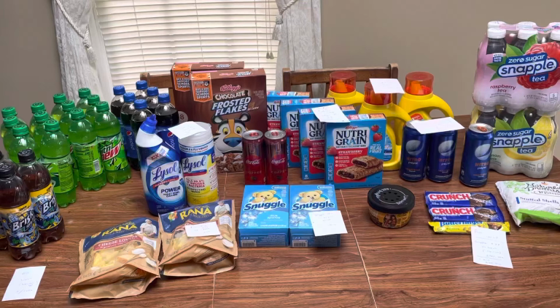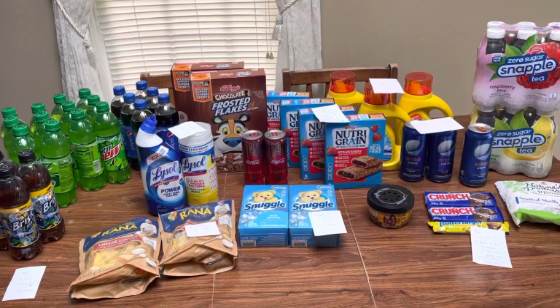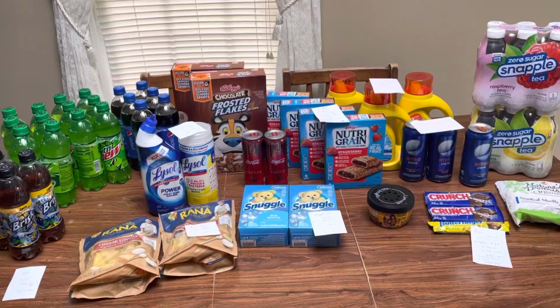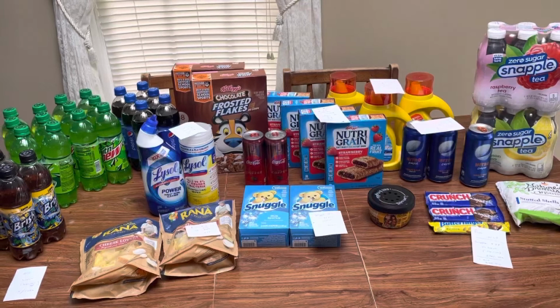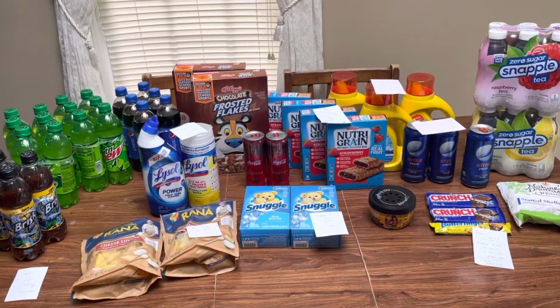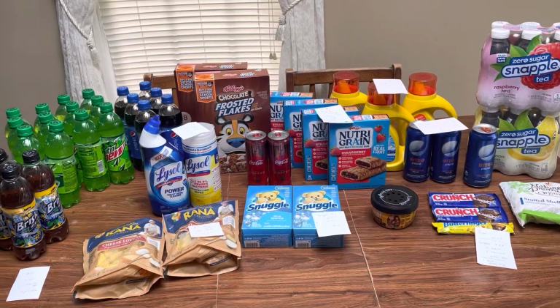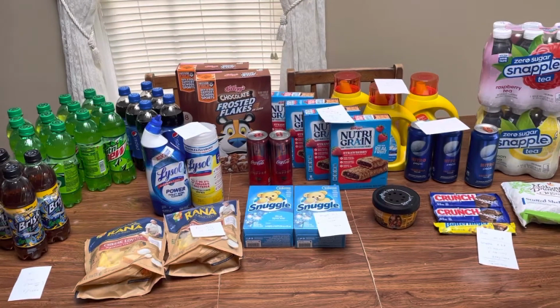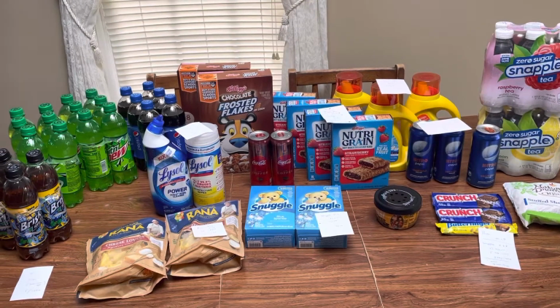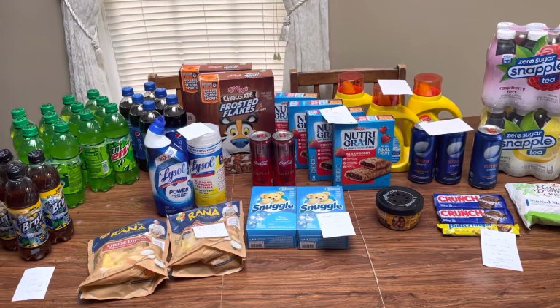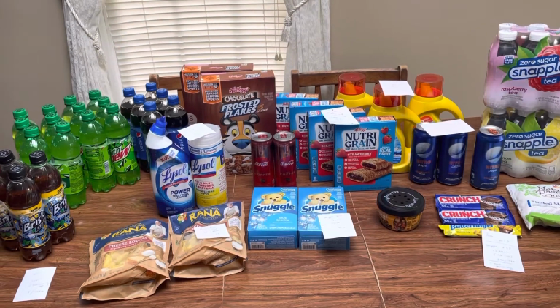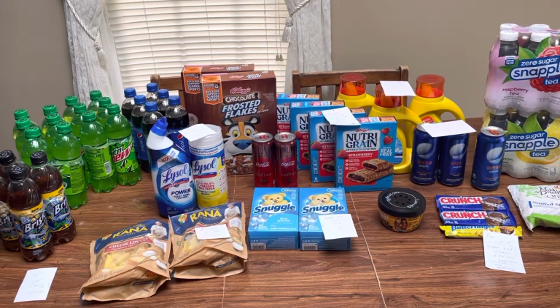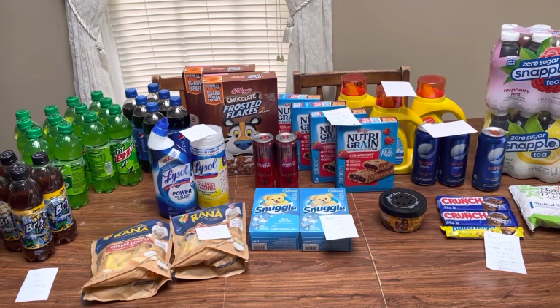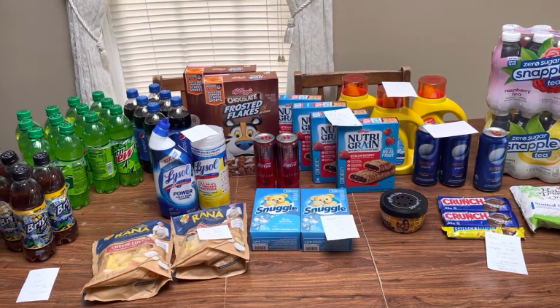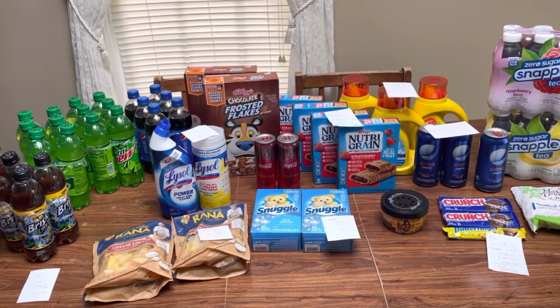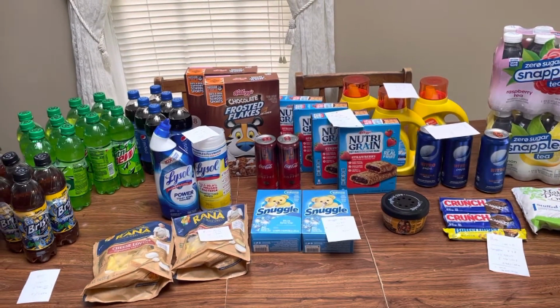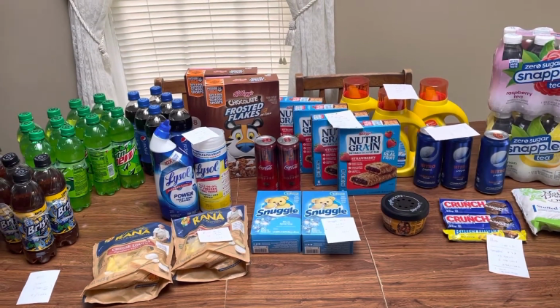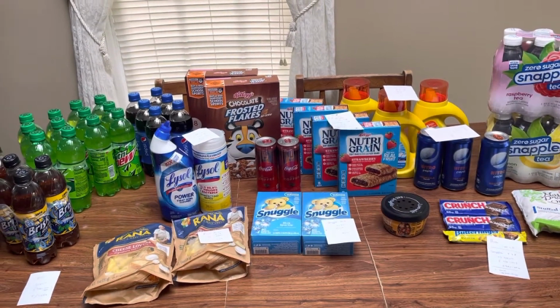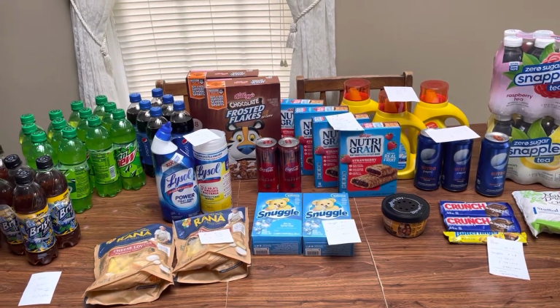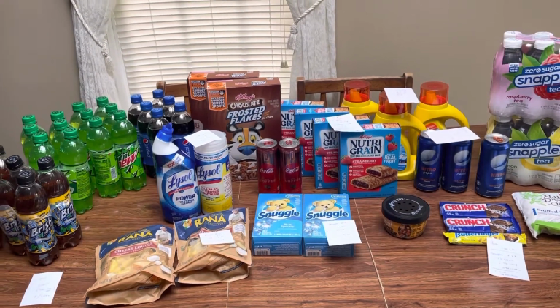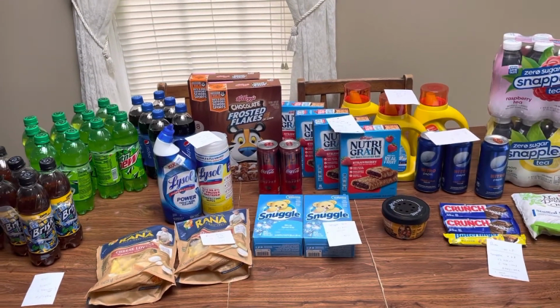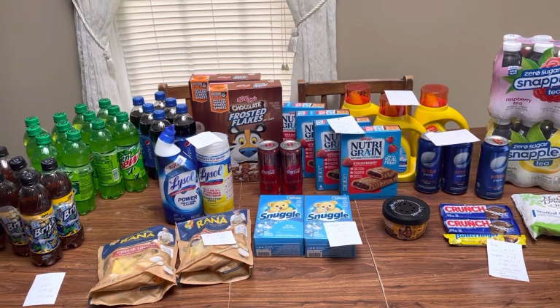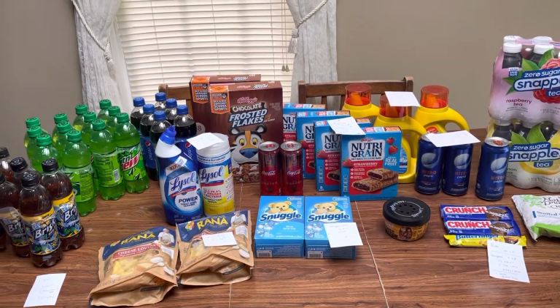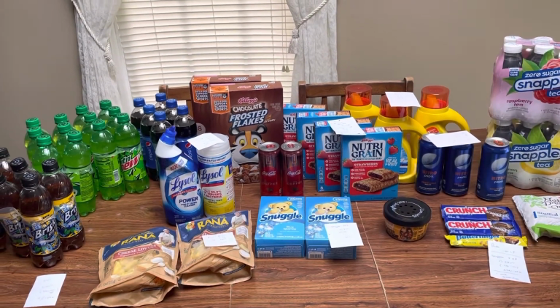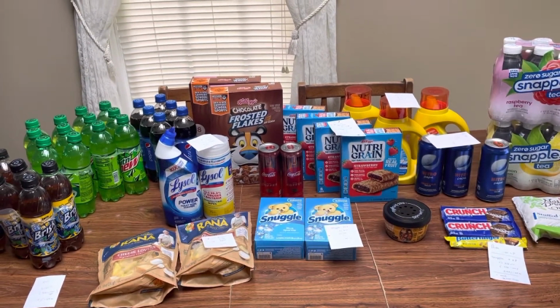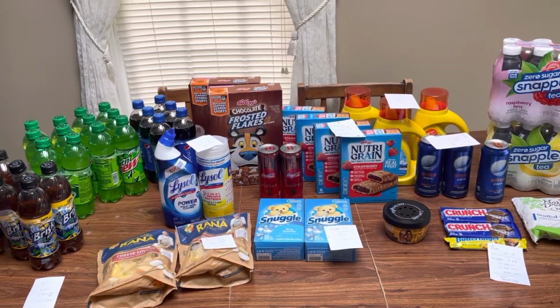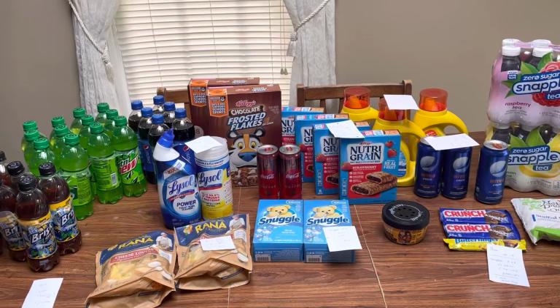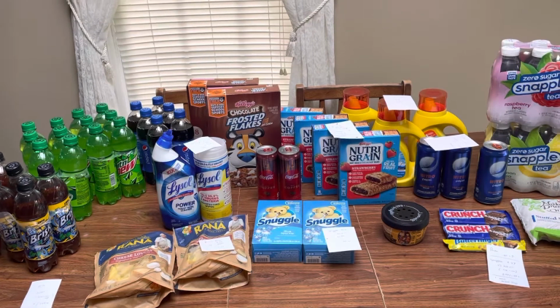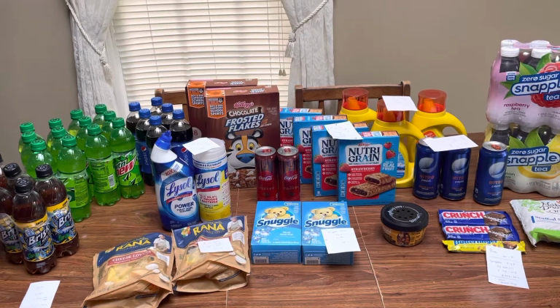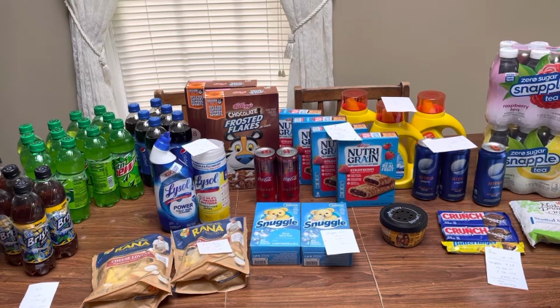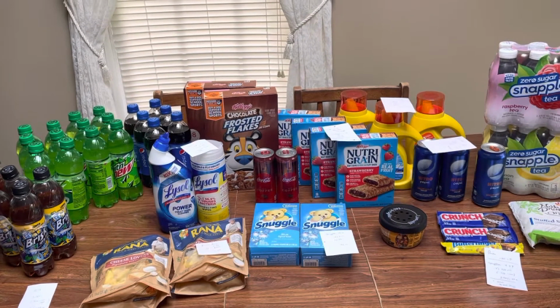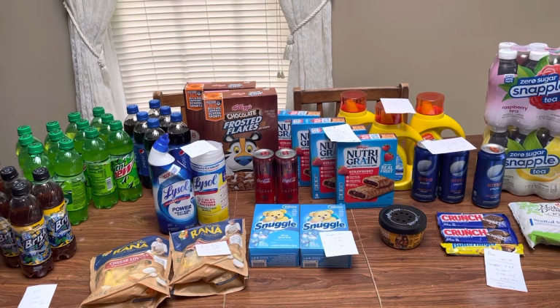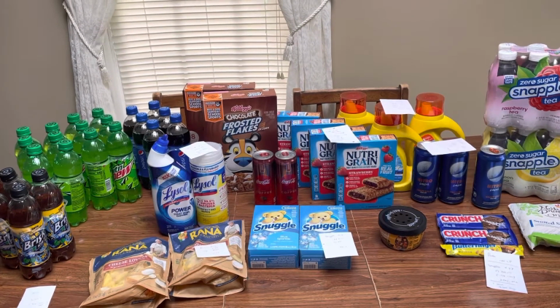Hey guys, this is Mama Maid. This is my giant couponing haul for the week of May the 13th through the 19th, 2022.